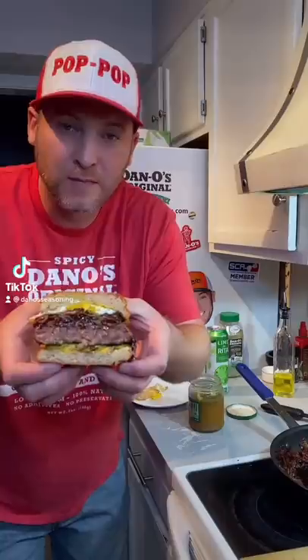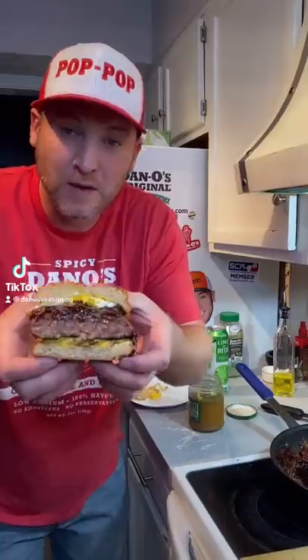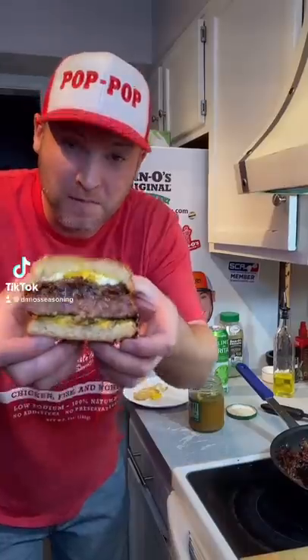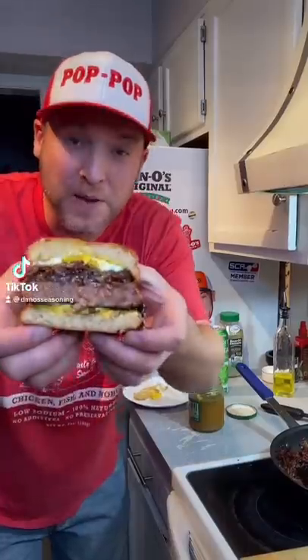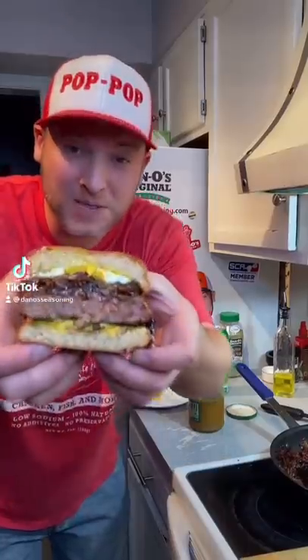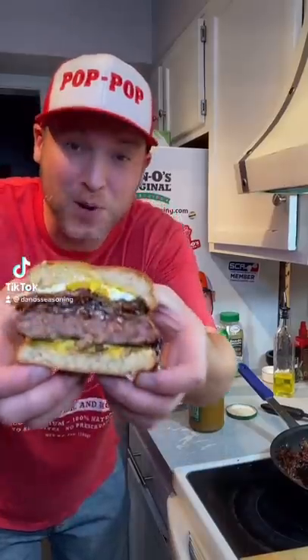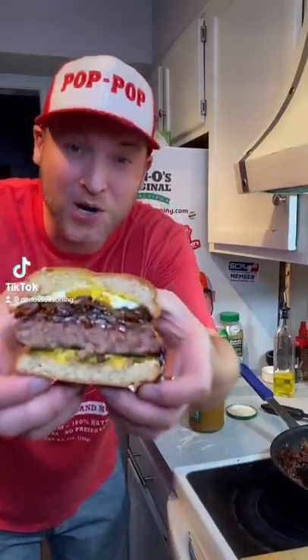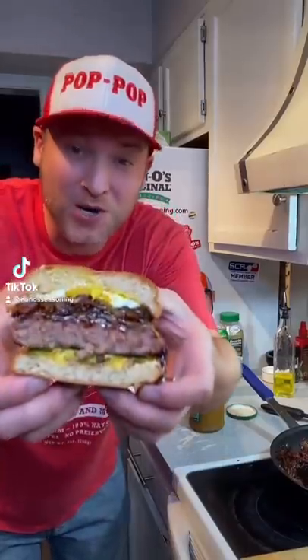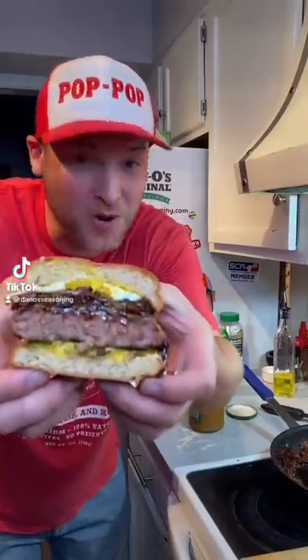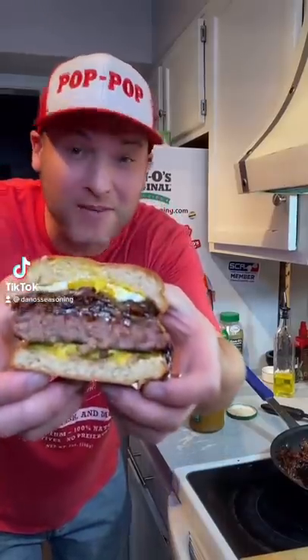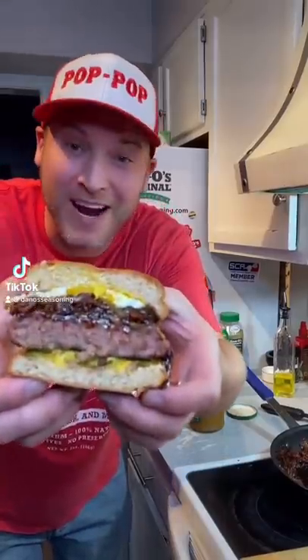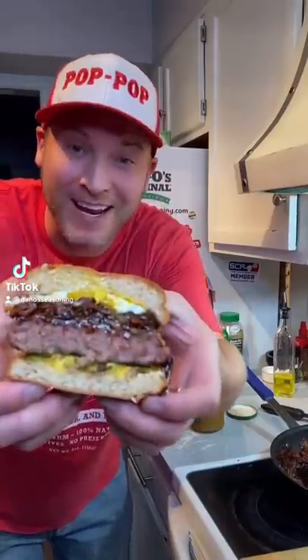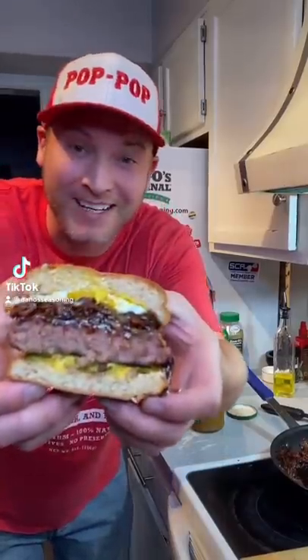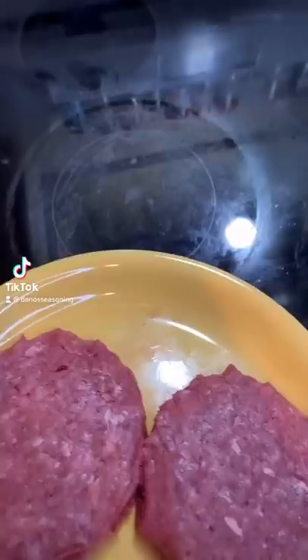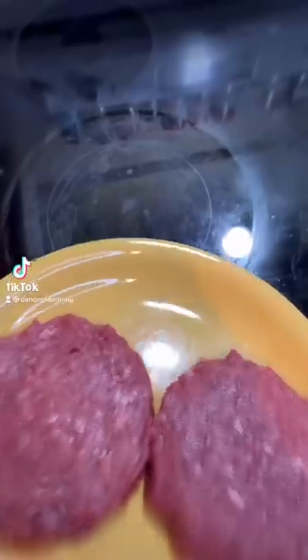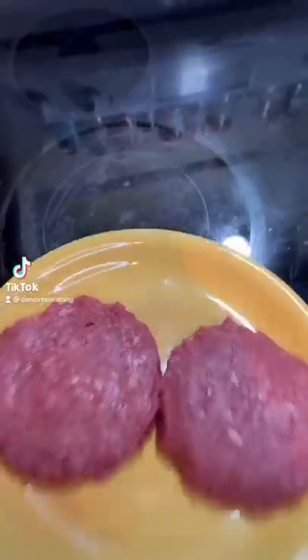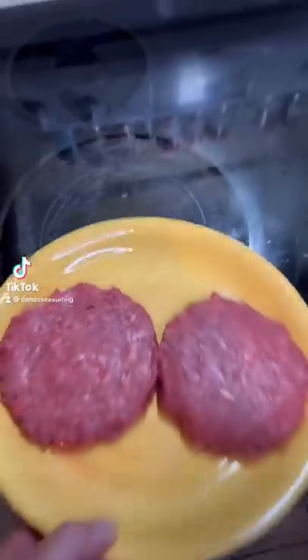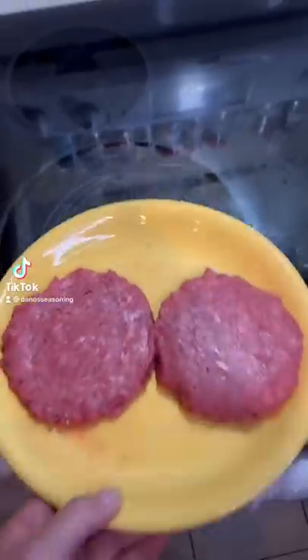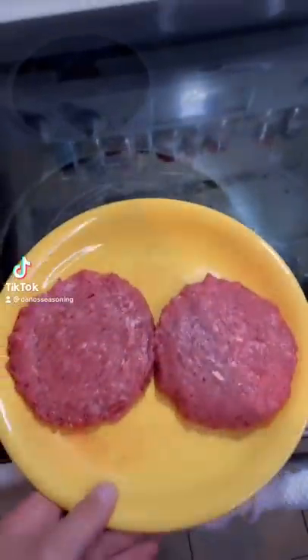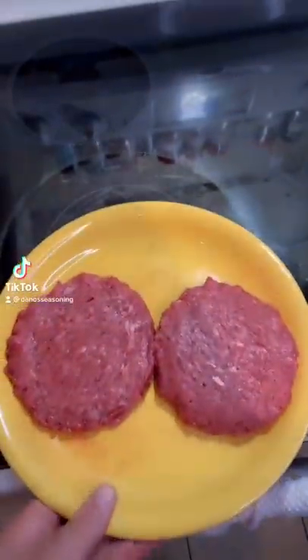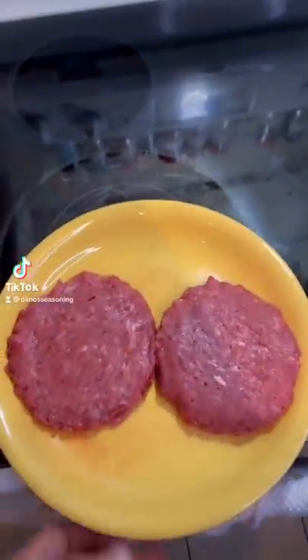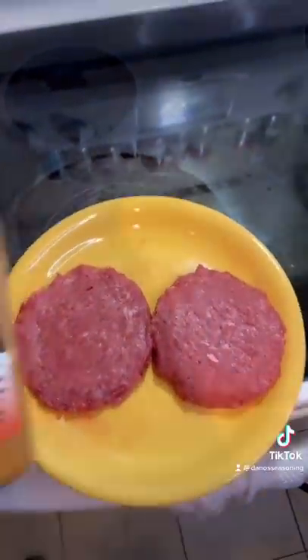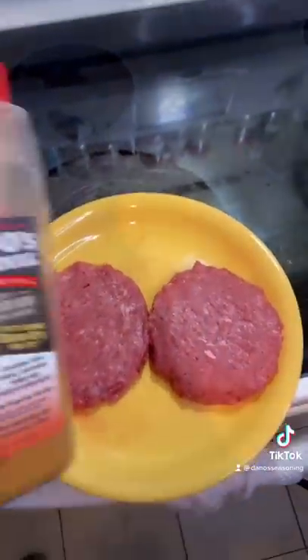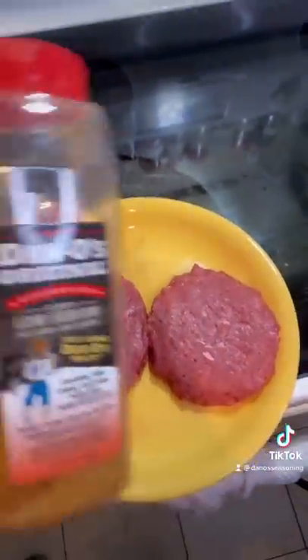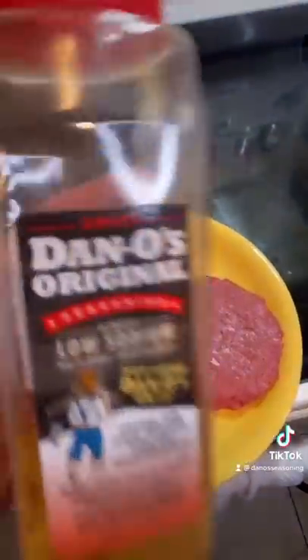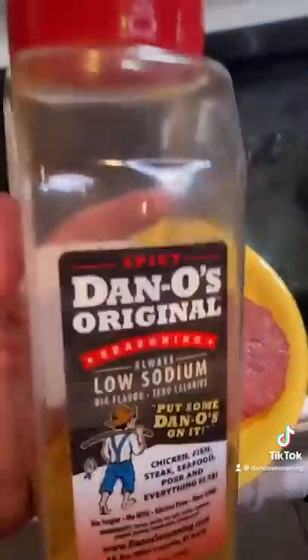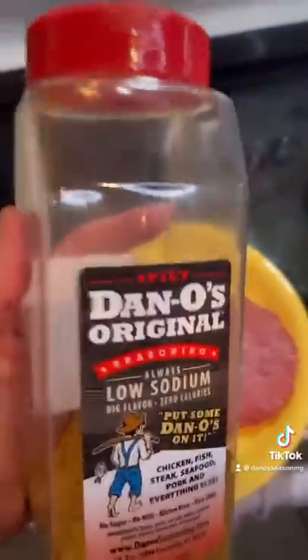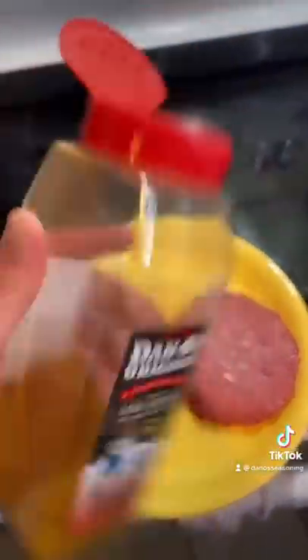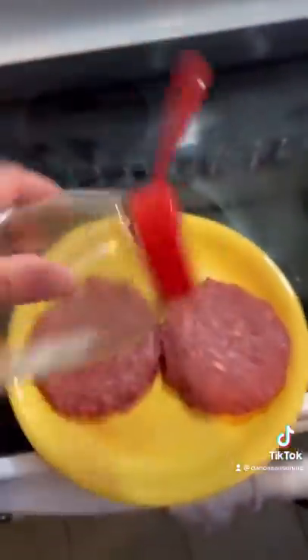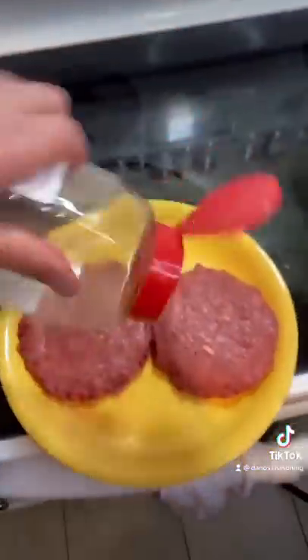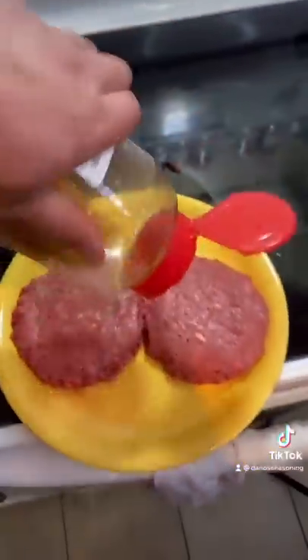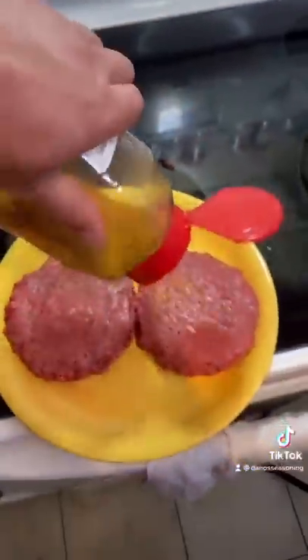Best burger you ever had. Get your burgers, get your spicy Dano's and pop them on.